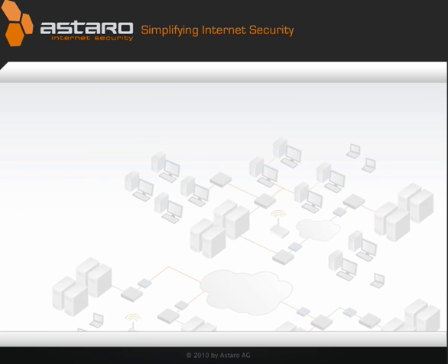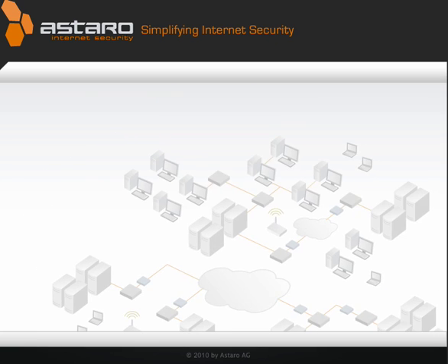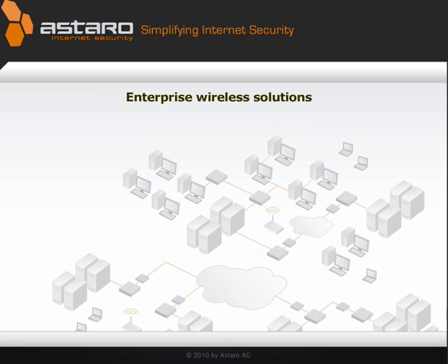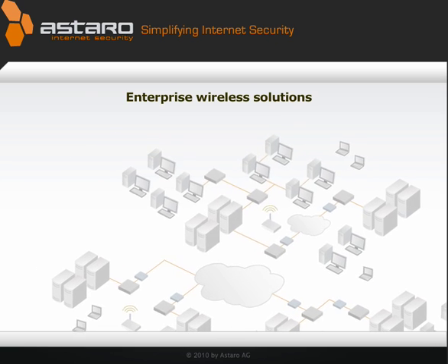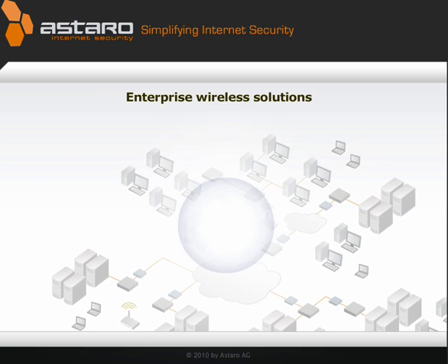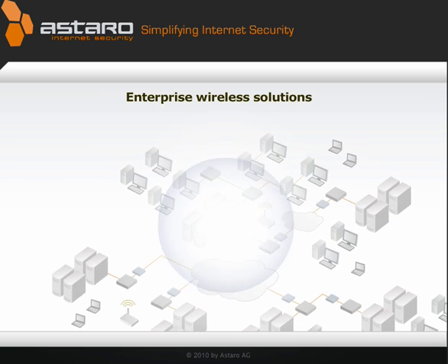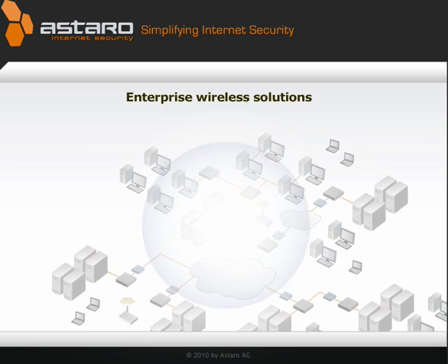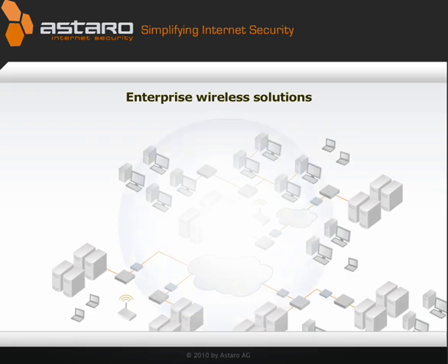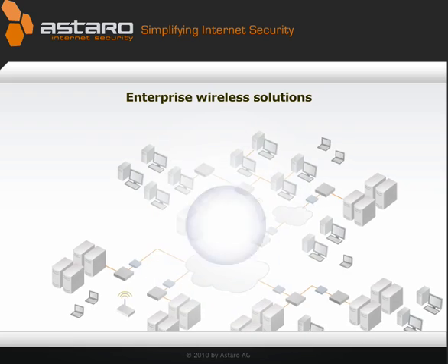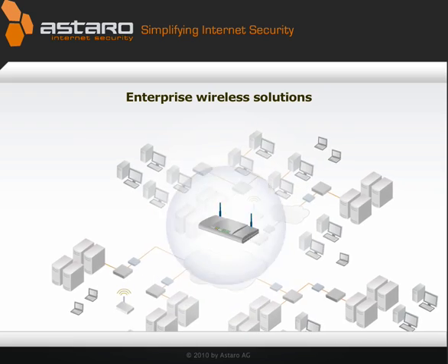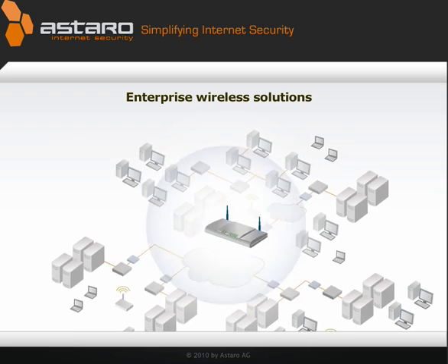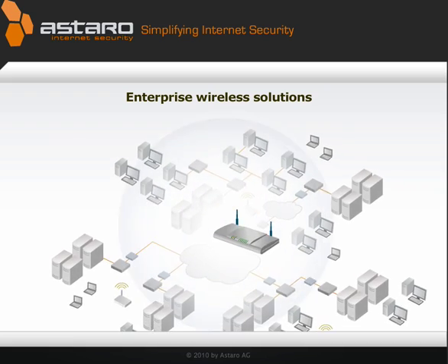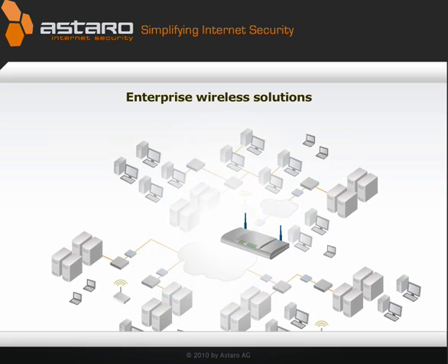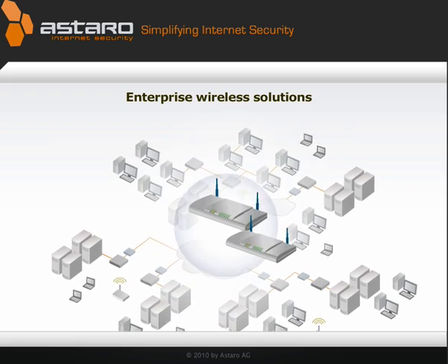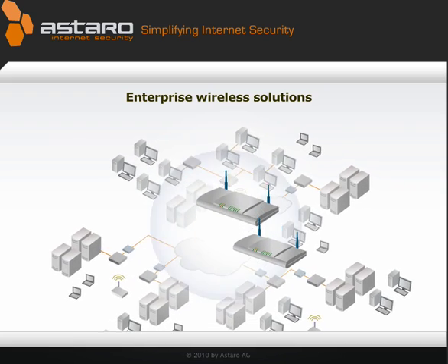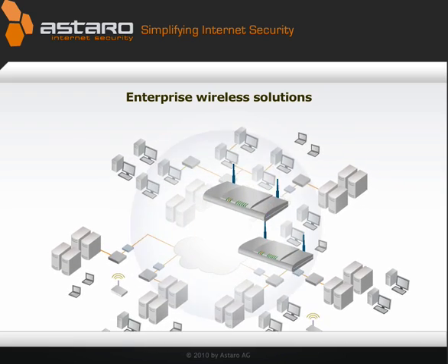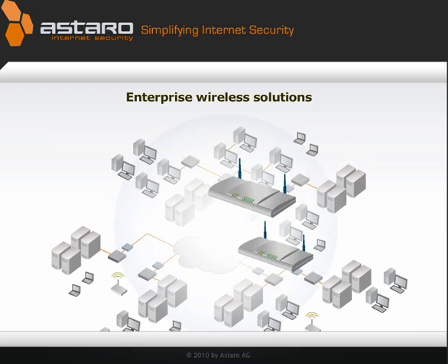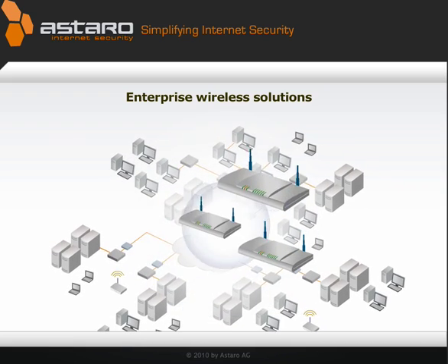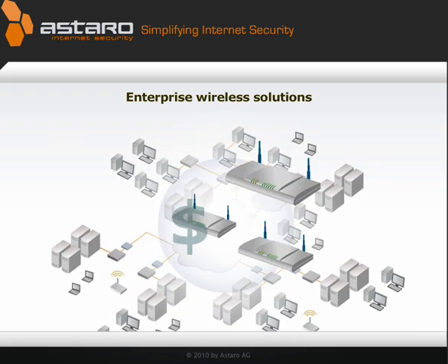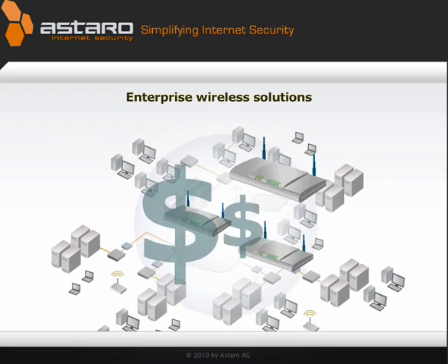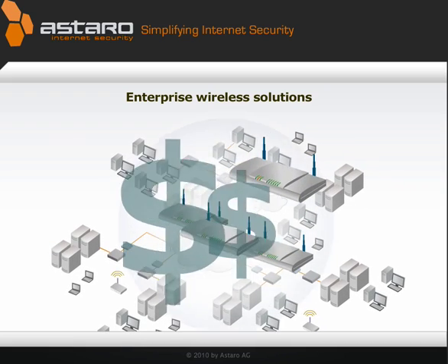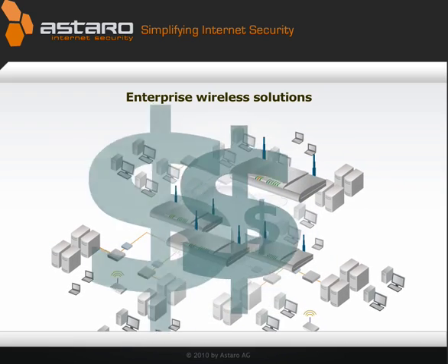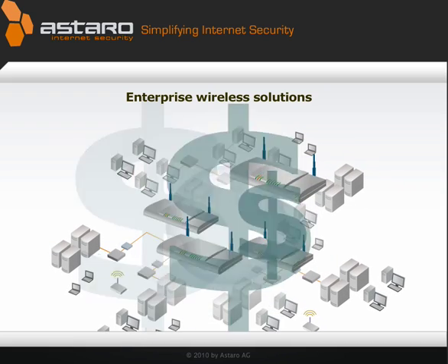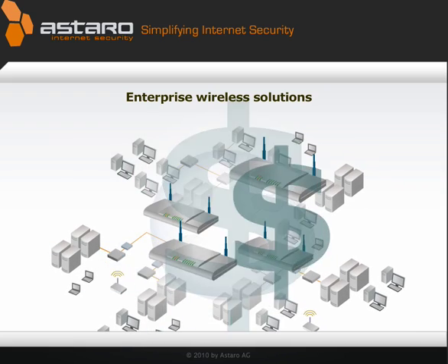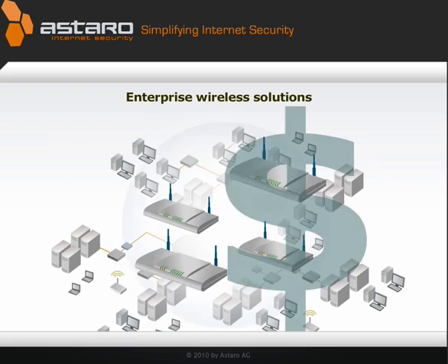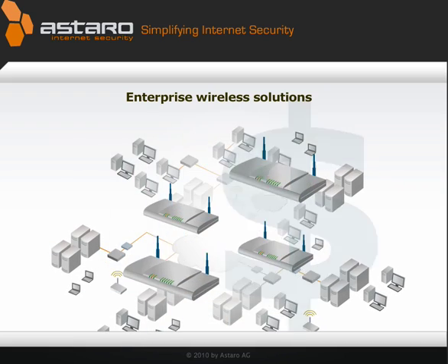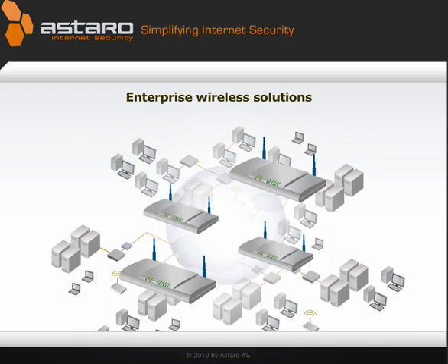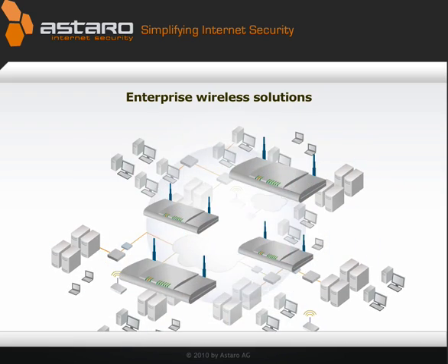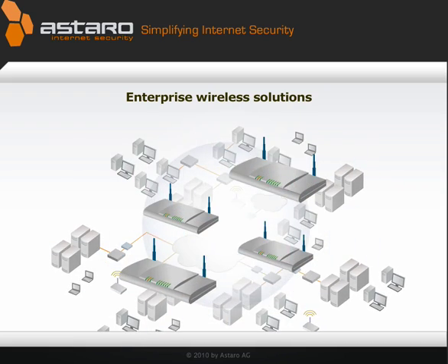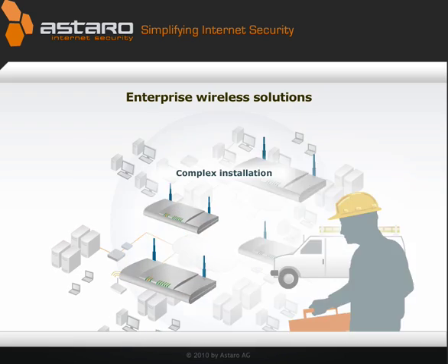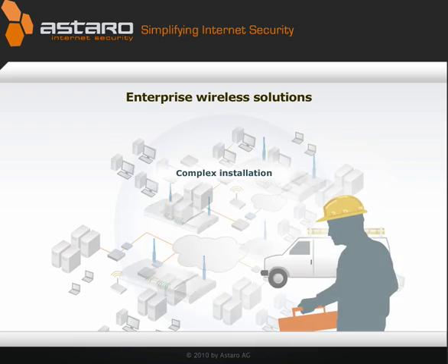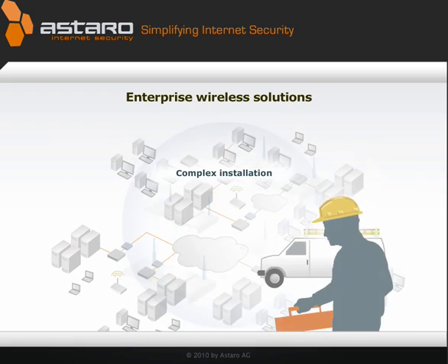Enterprise wireless solutions, designed to do it all, are expensive and a lot of work to install.